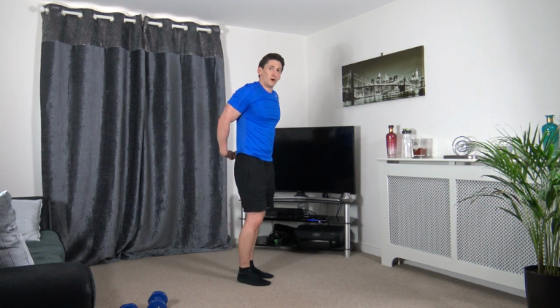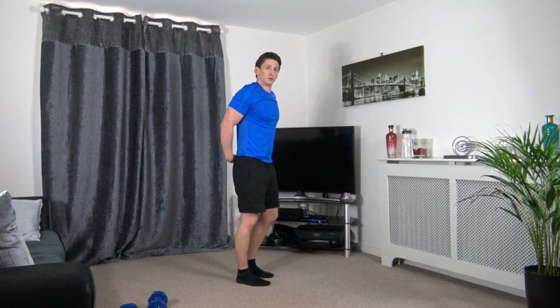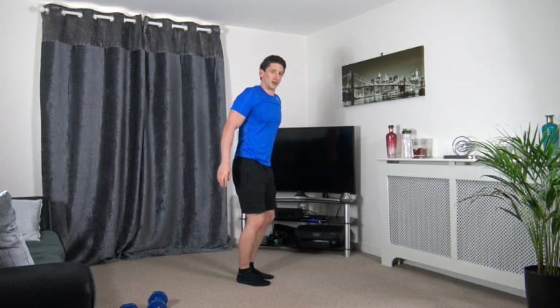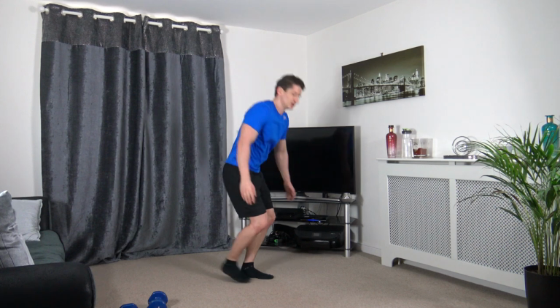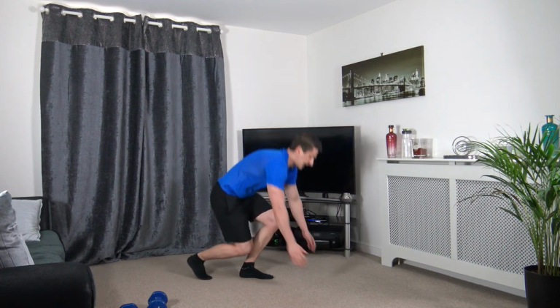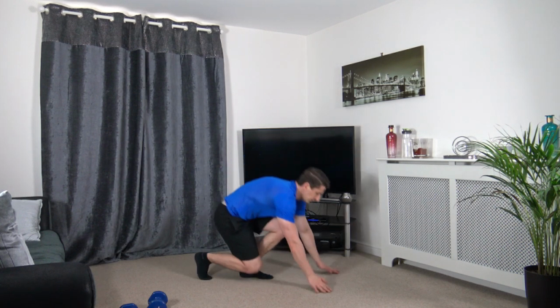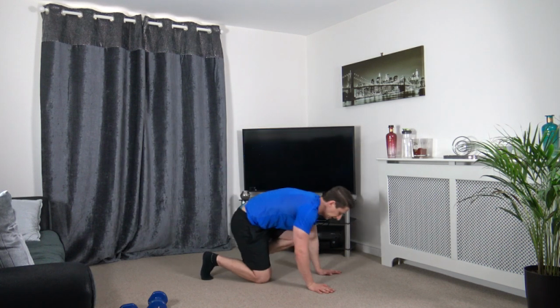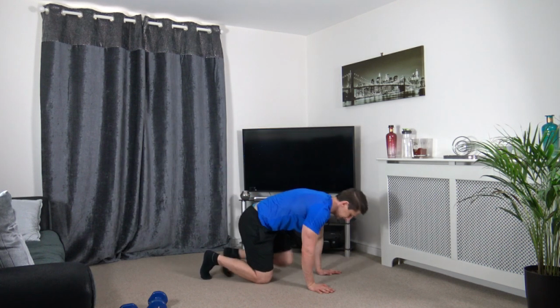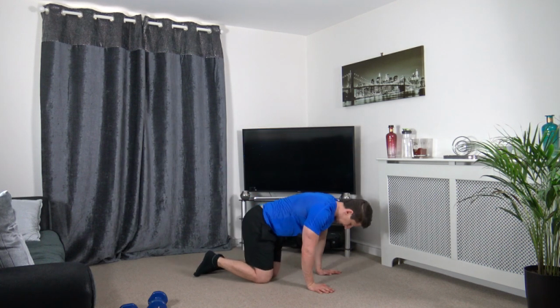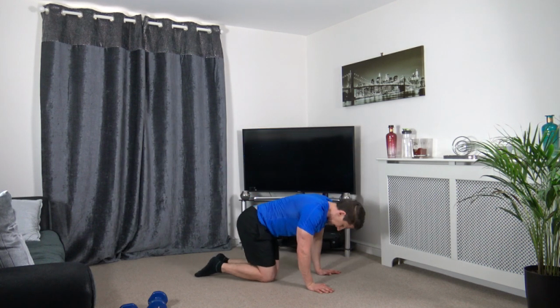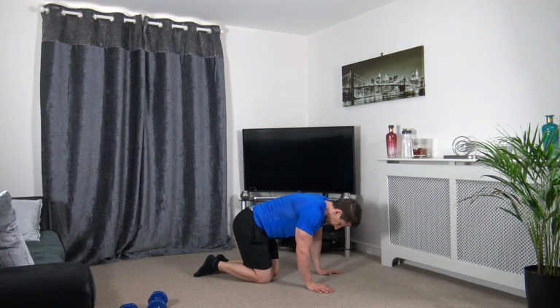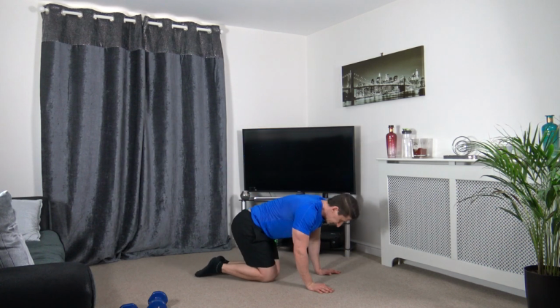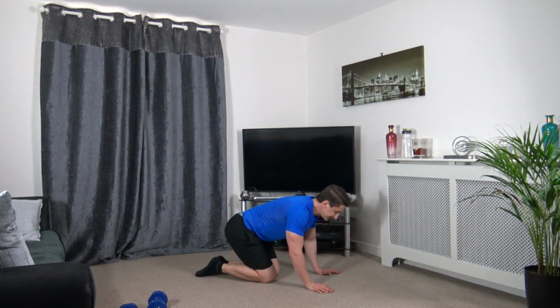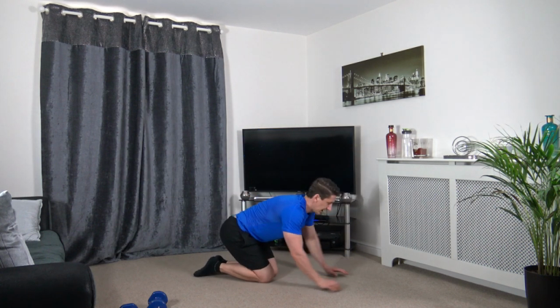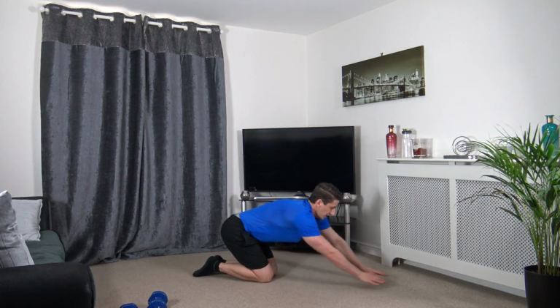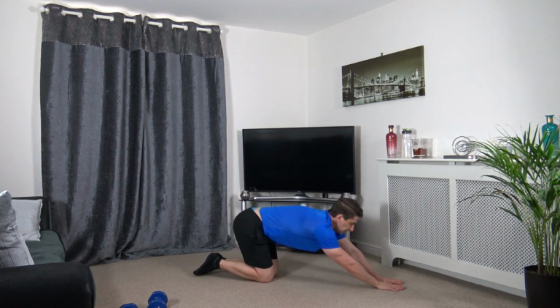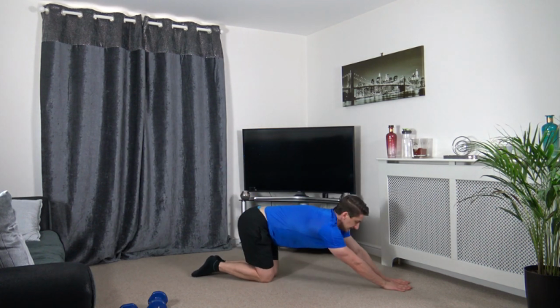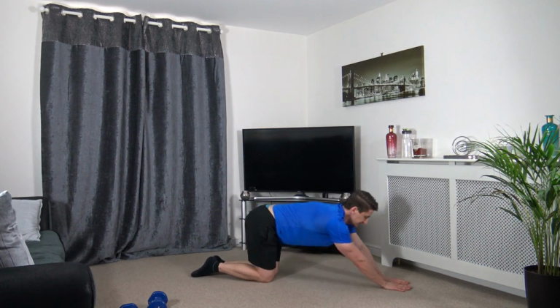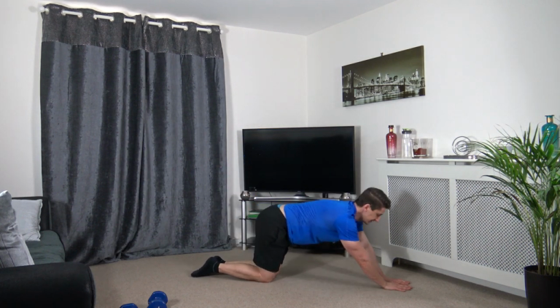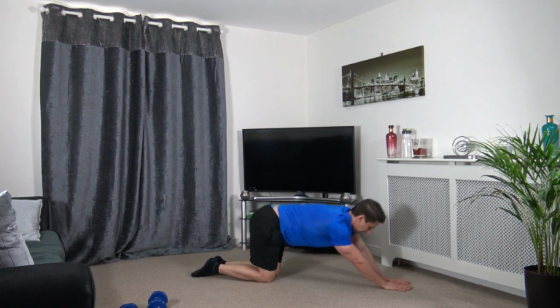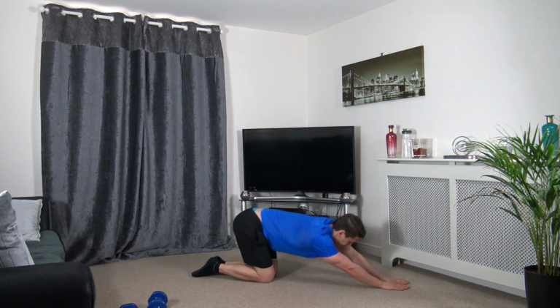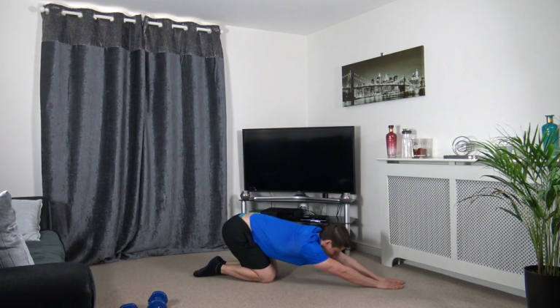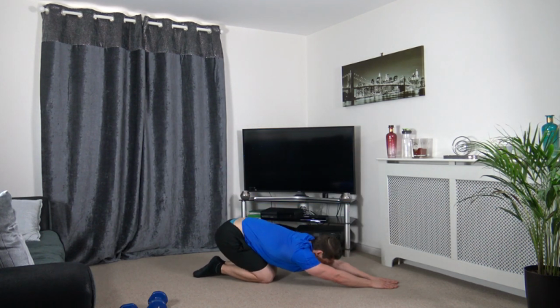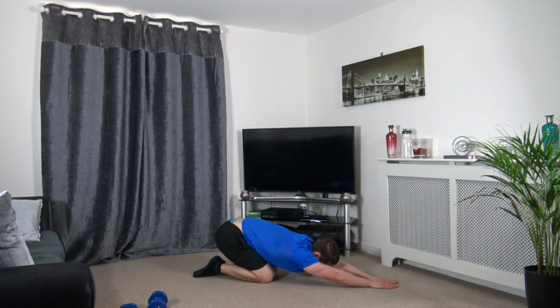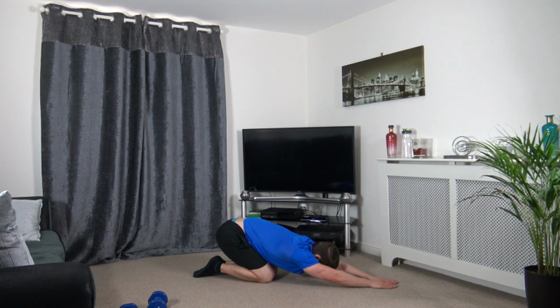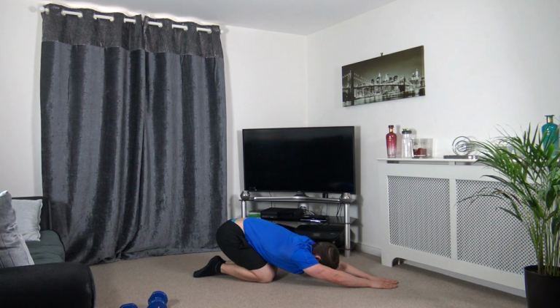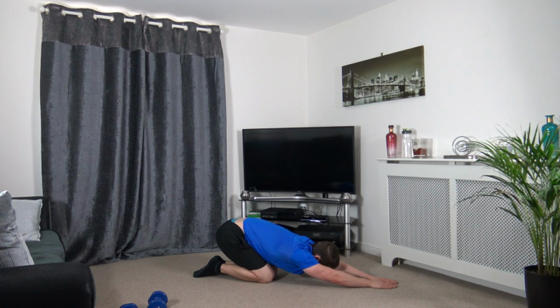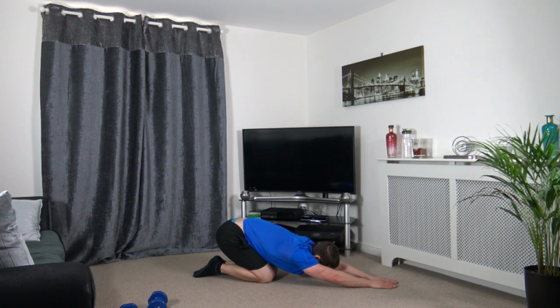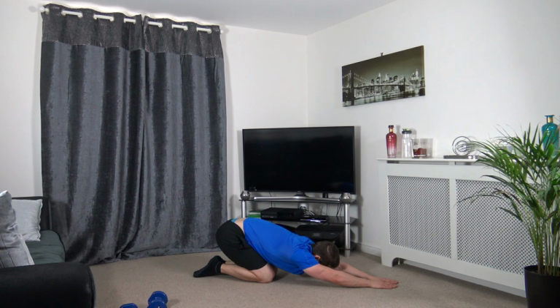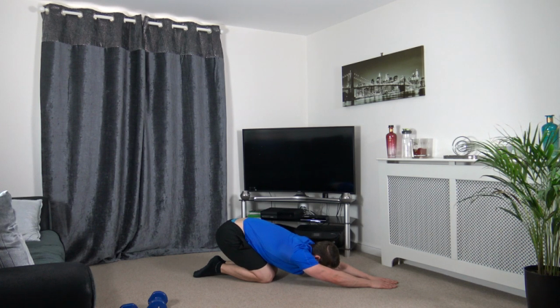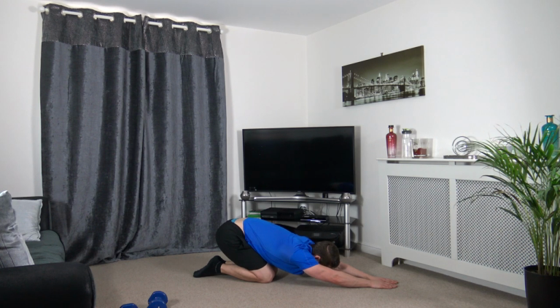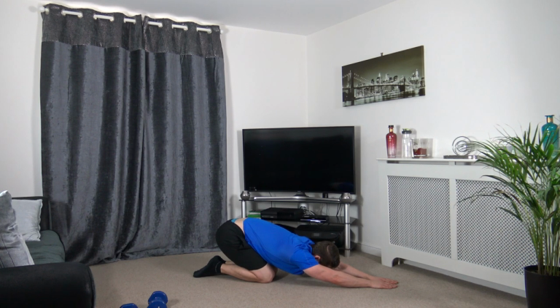We do one more stretch — down on the ground, both knees together, arms out just like this, and we're going to sit back just like that.